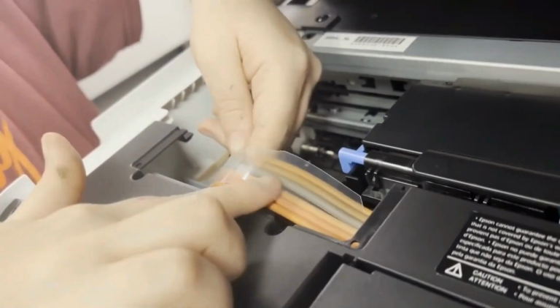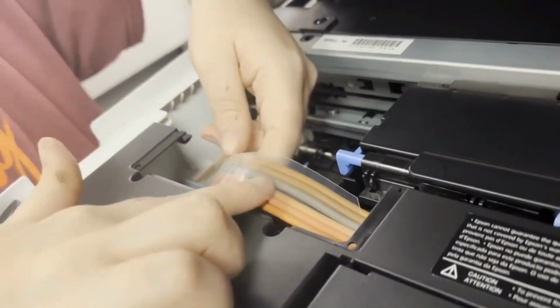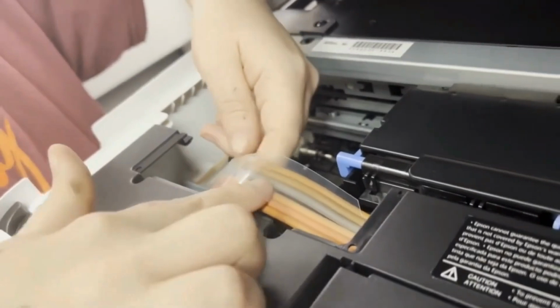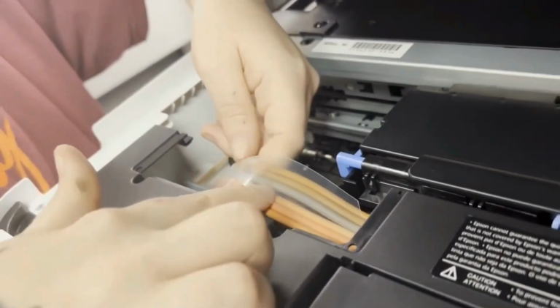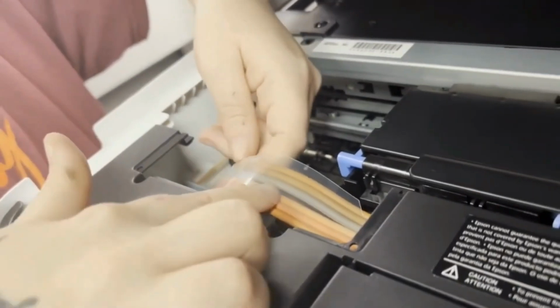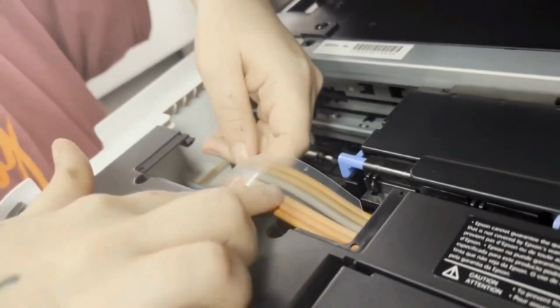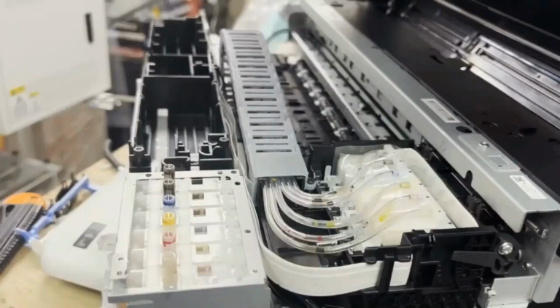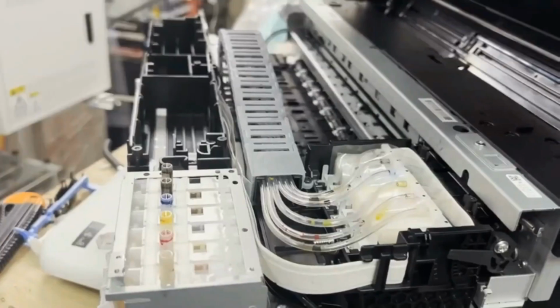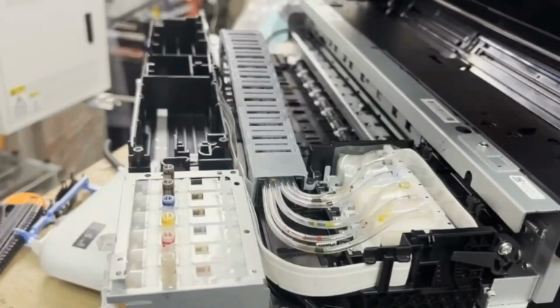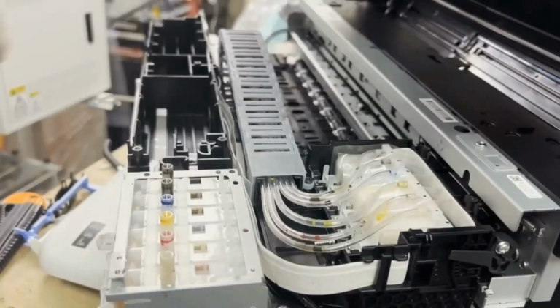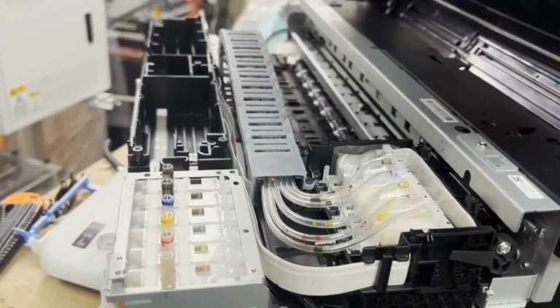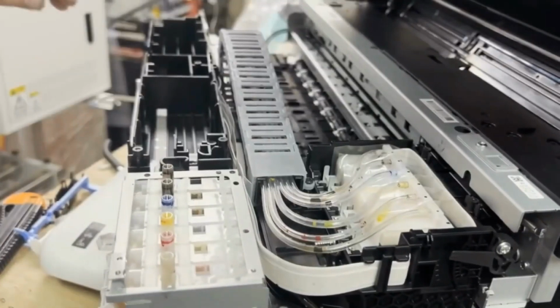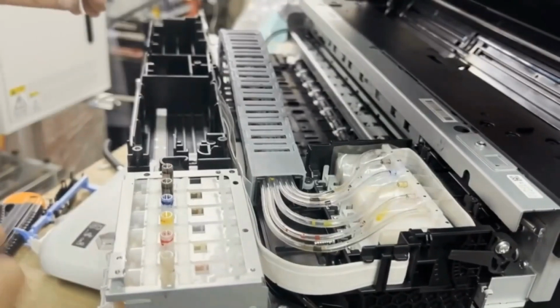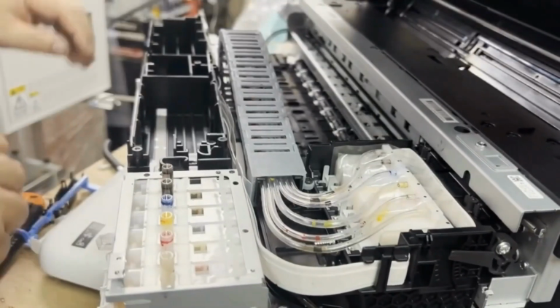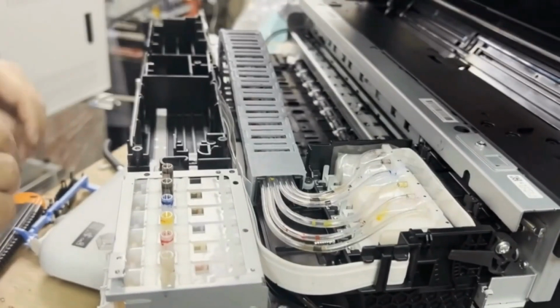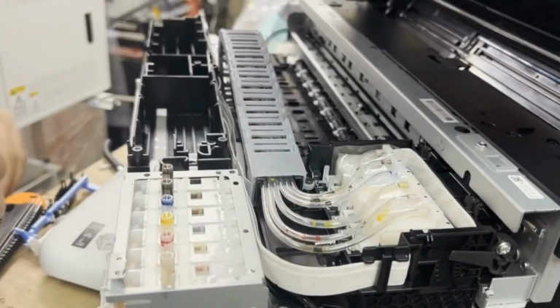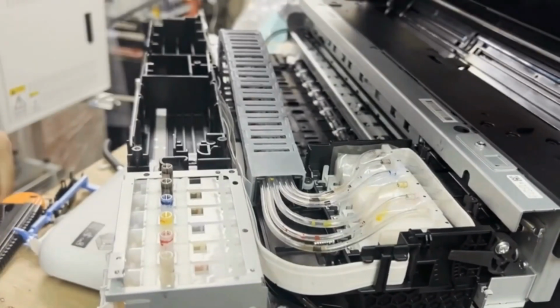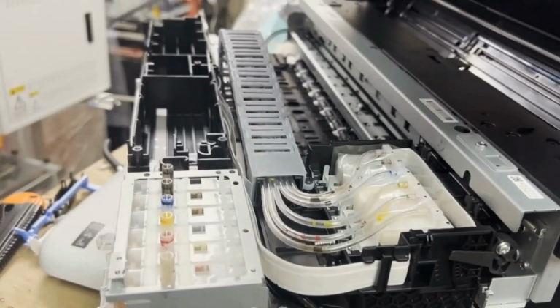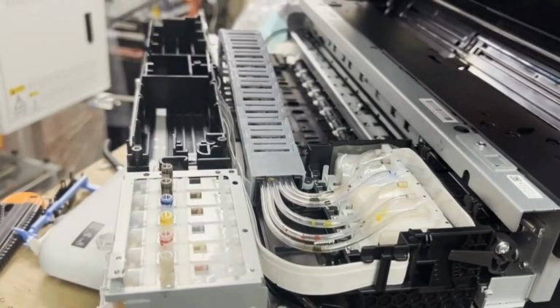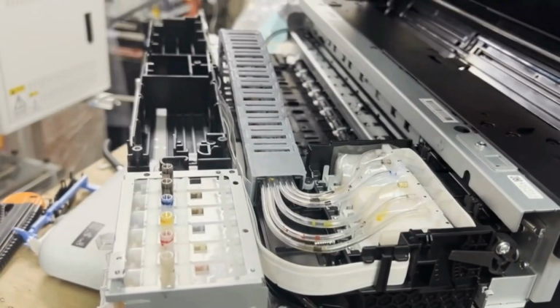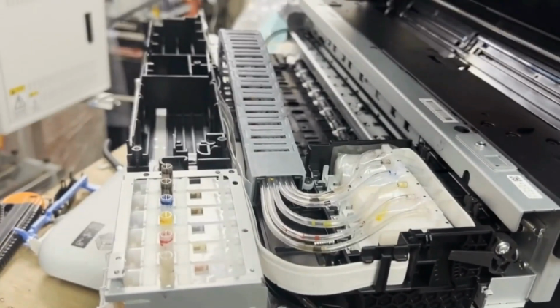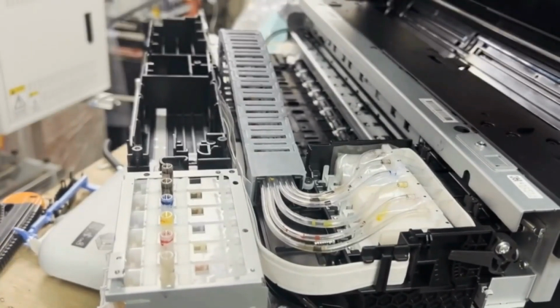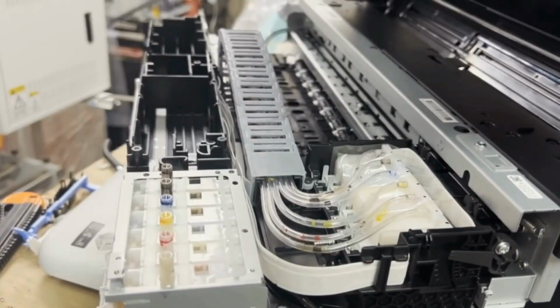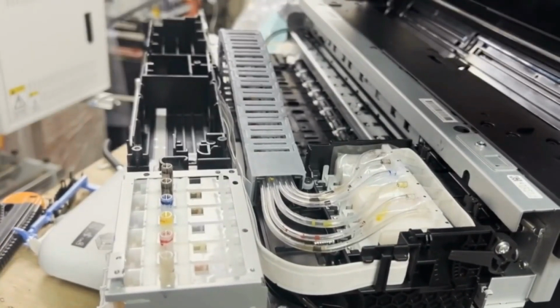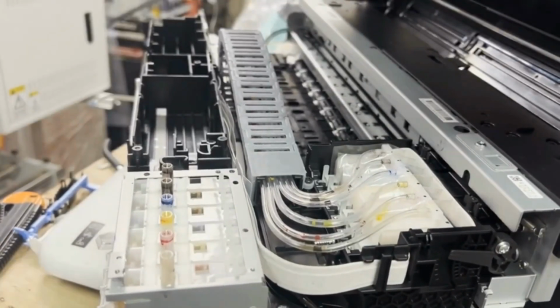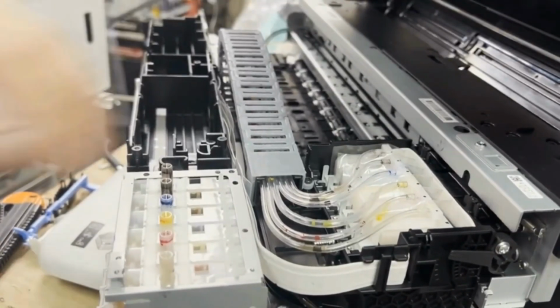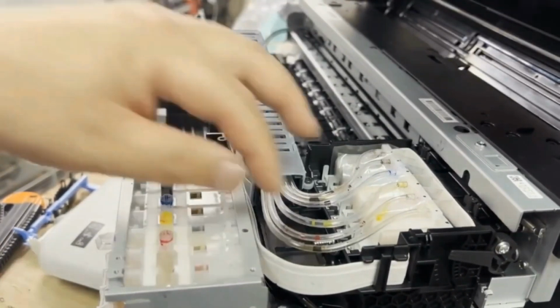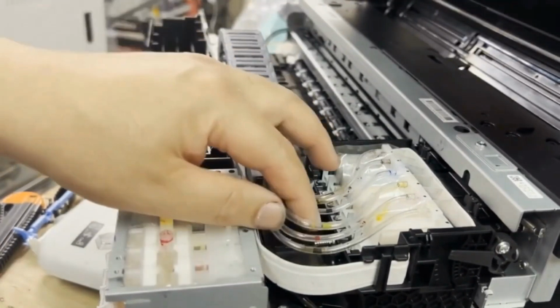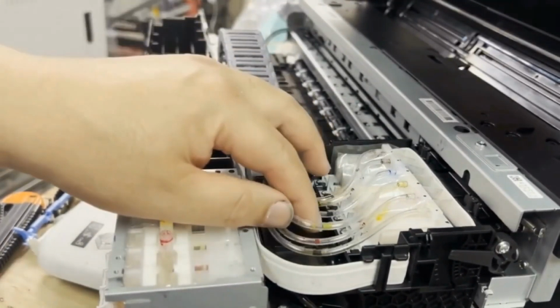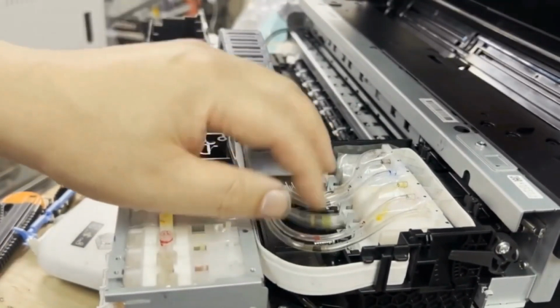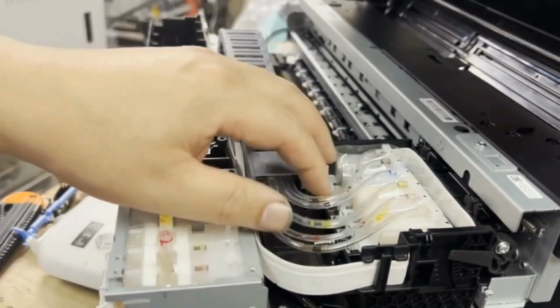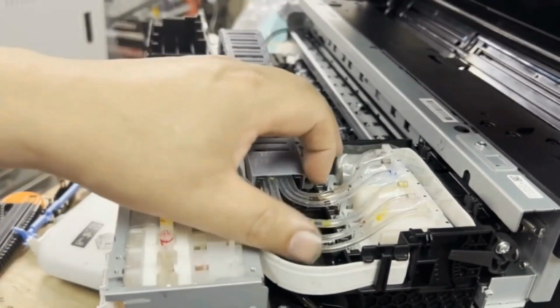Hey guys, it's Kevin. This is the second part of converting an ET8550 to a DTF printer.